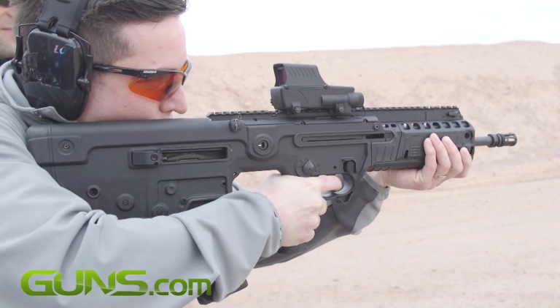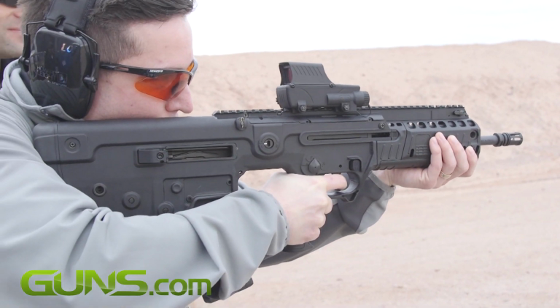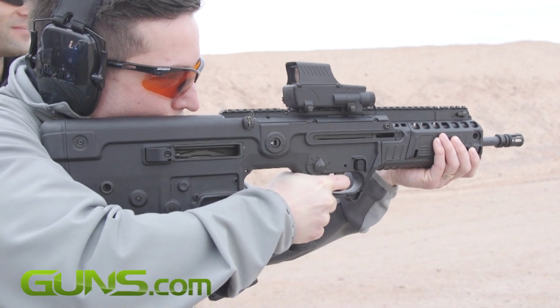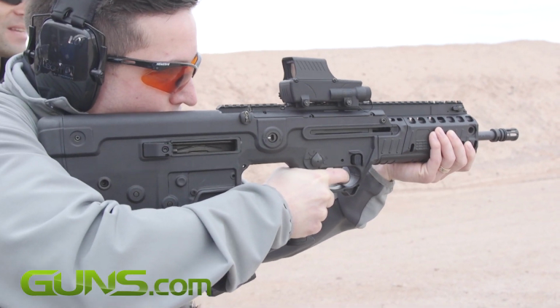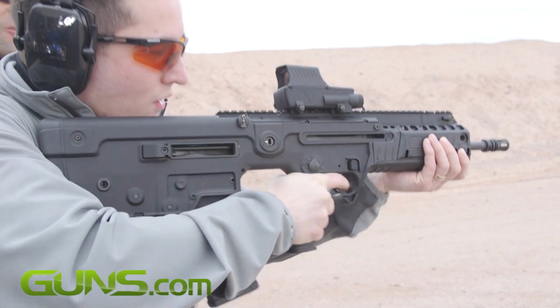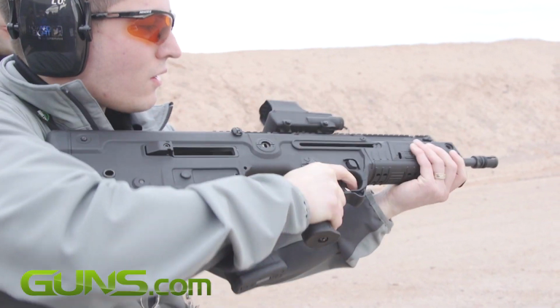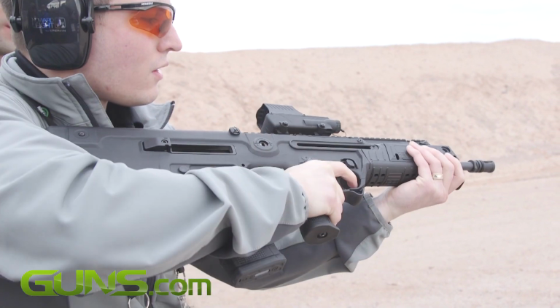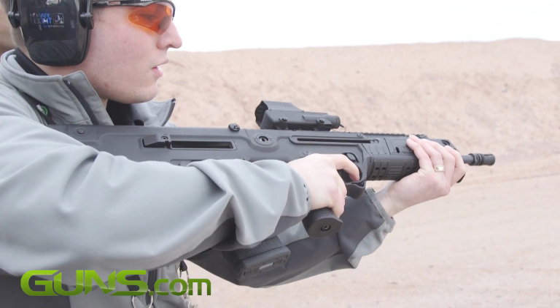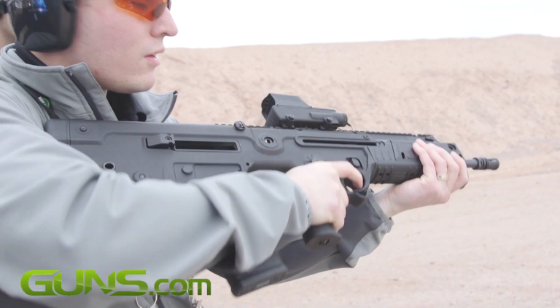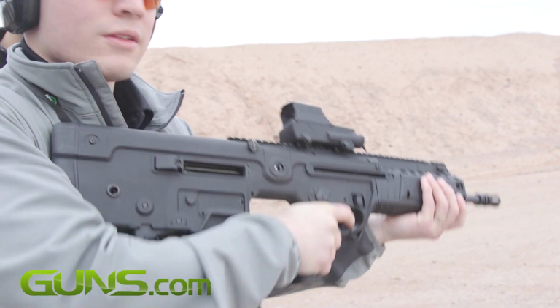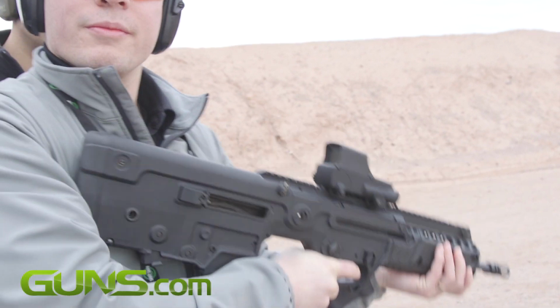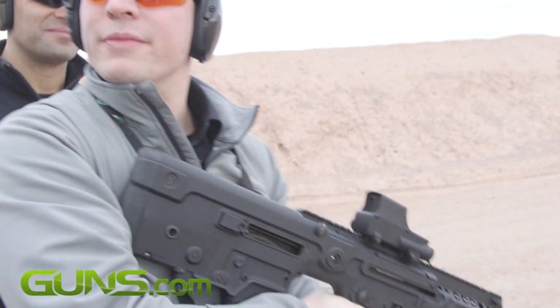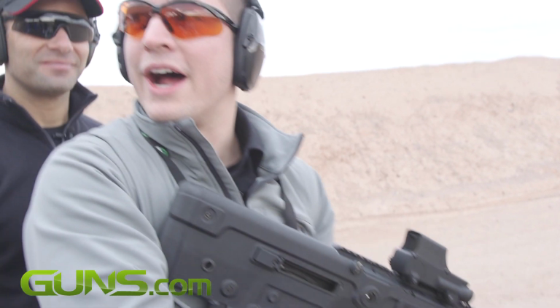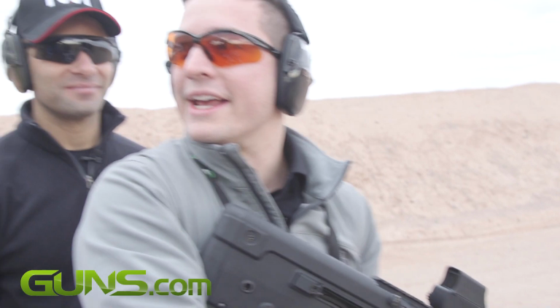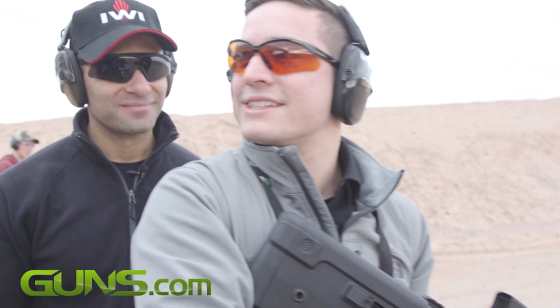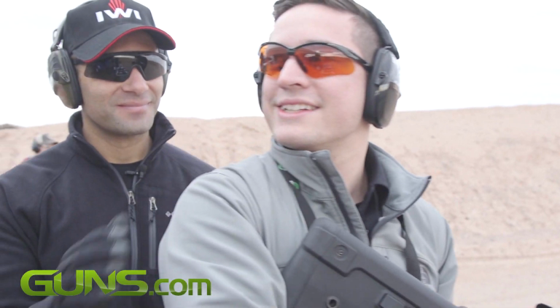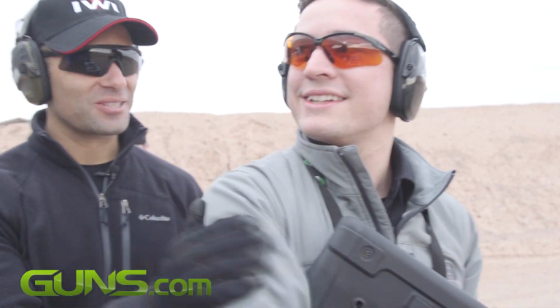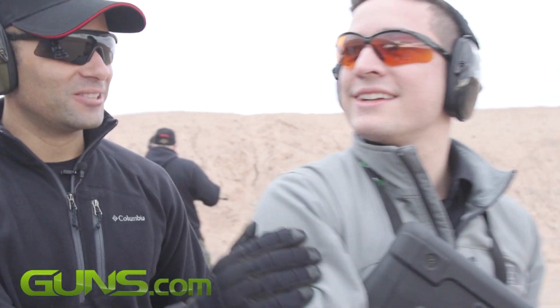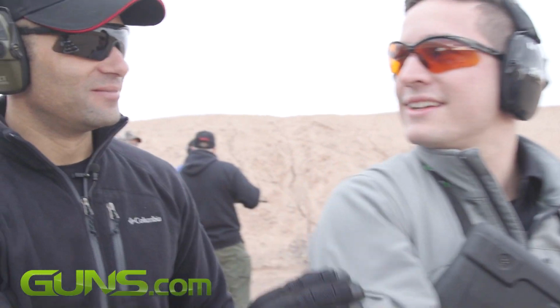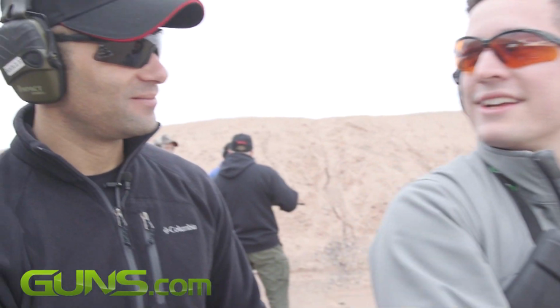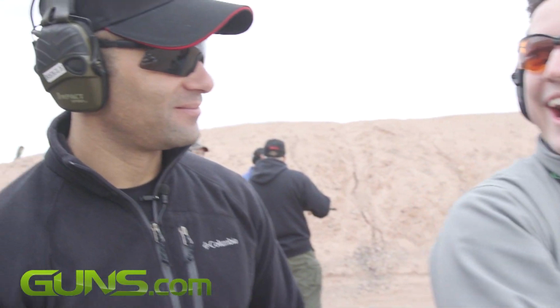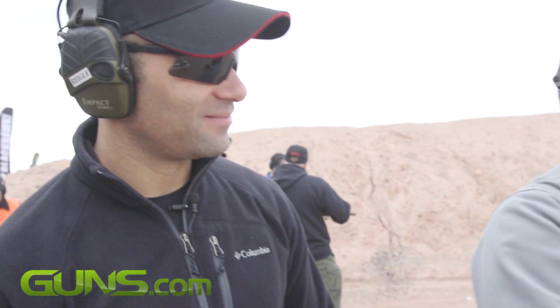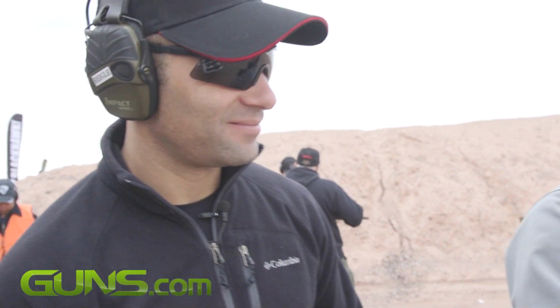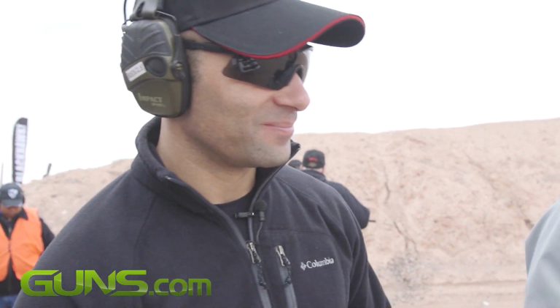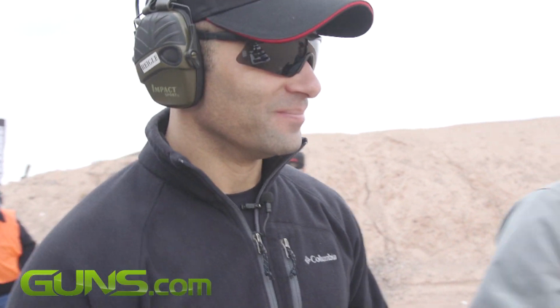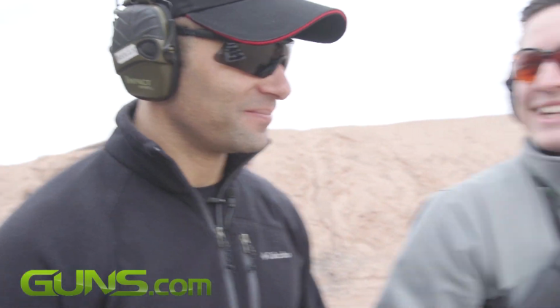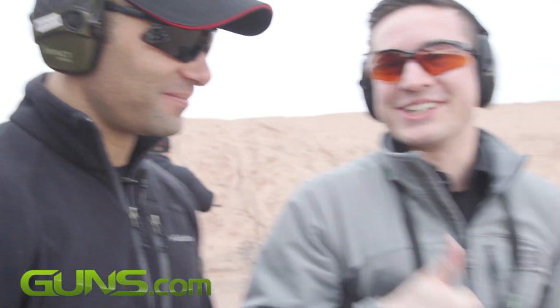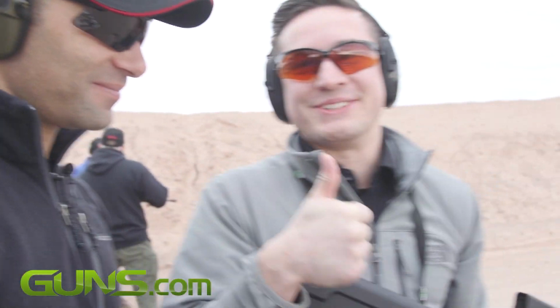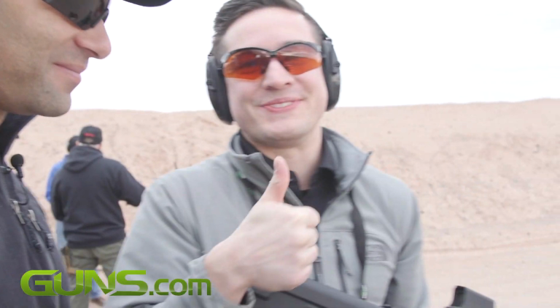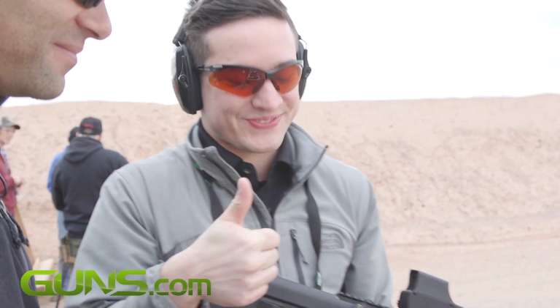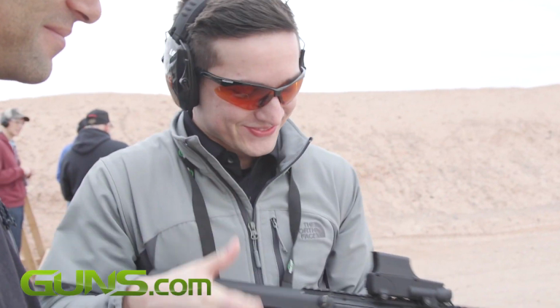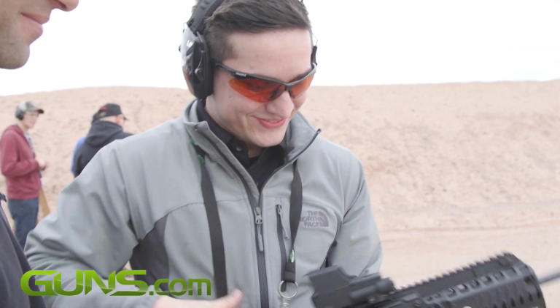How's the trigger? Nice. It's good — yeah, that's good.